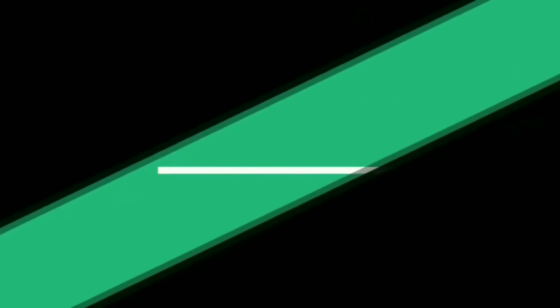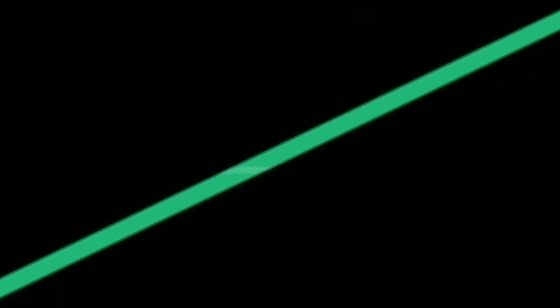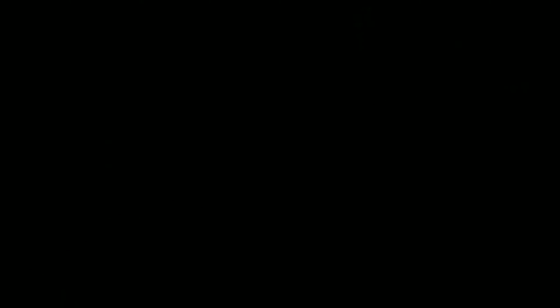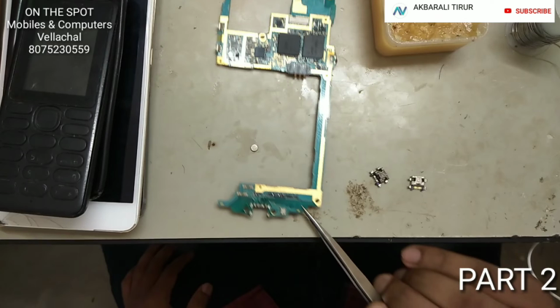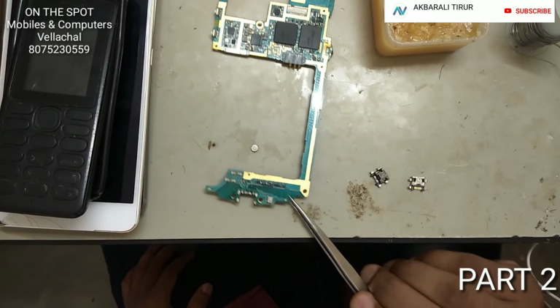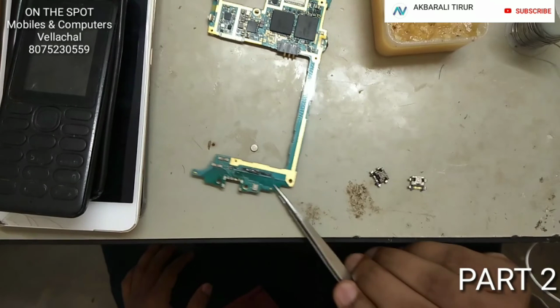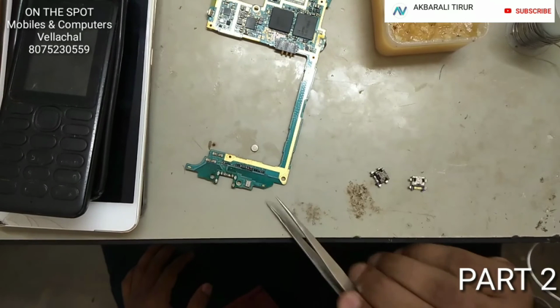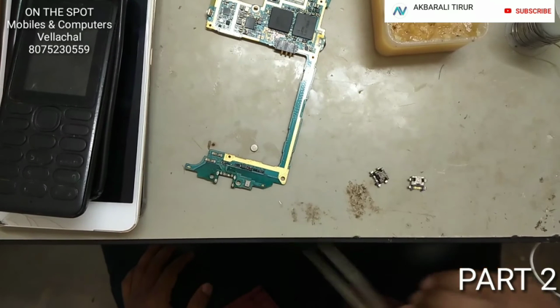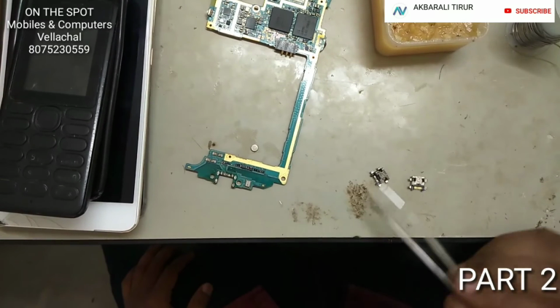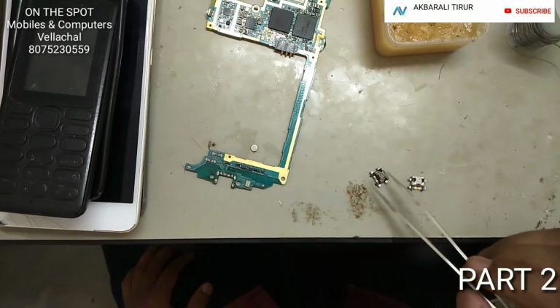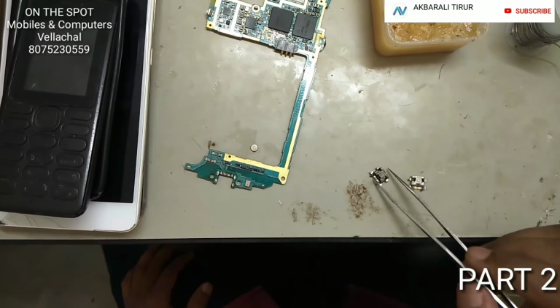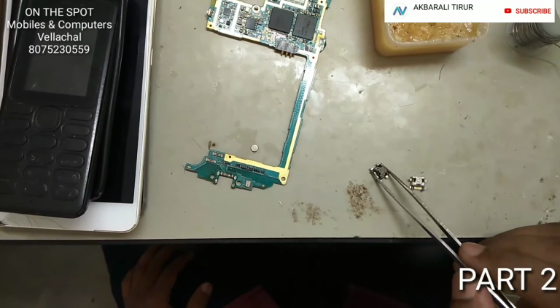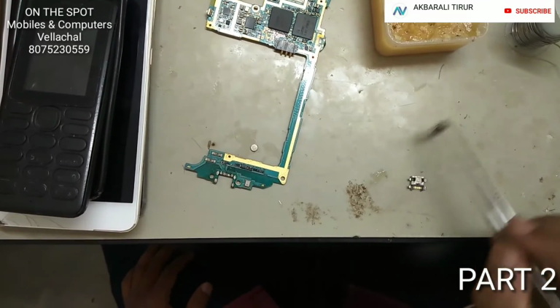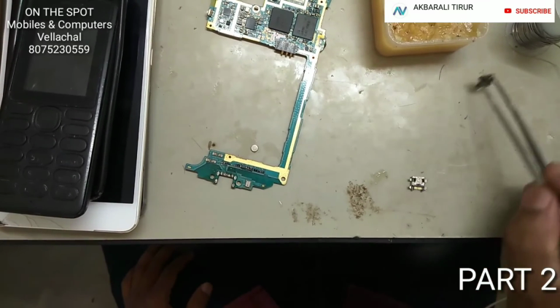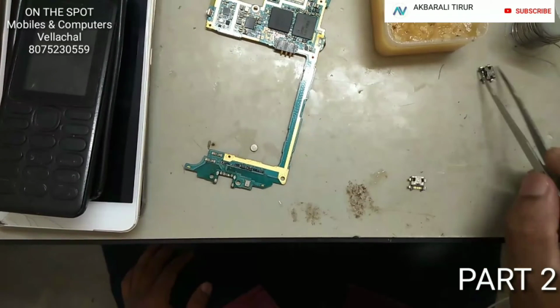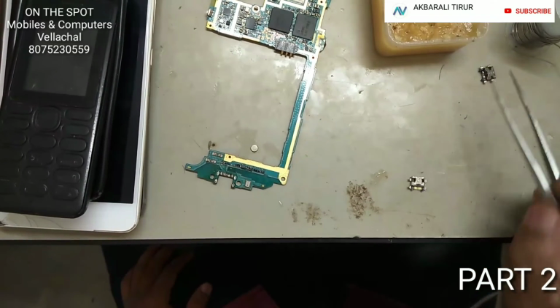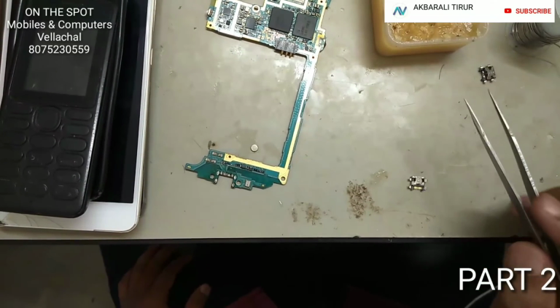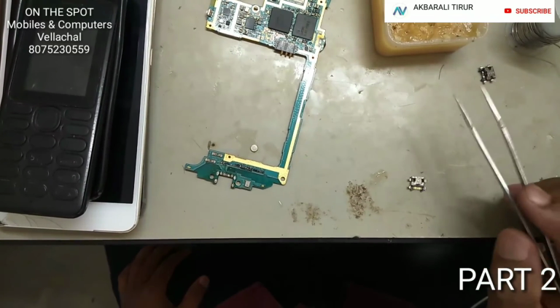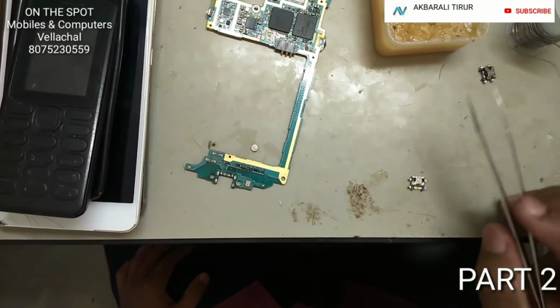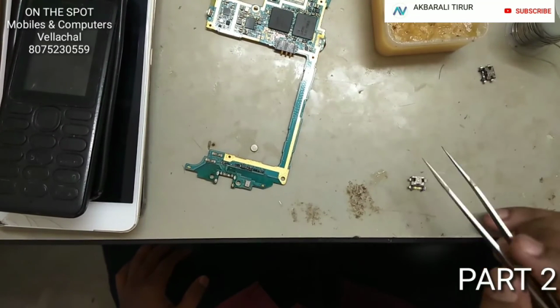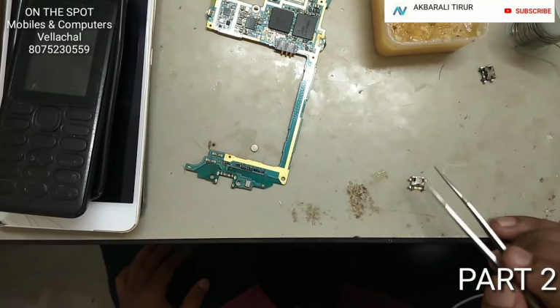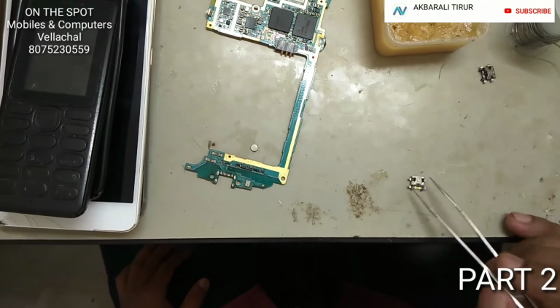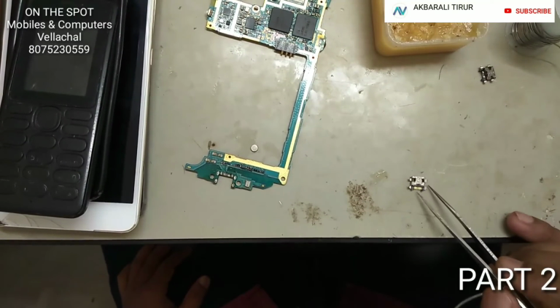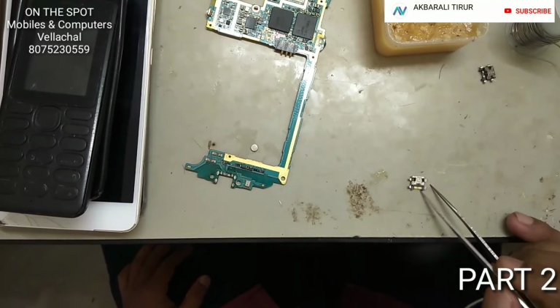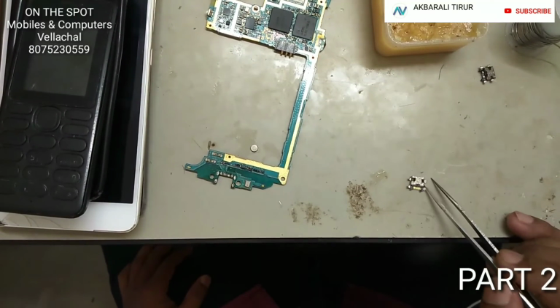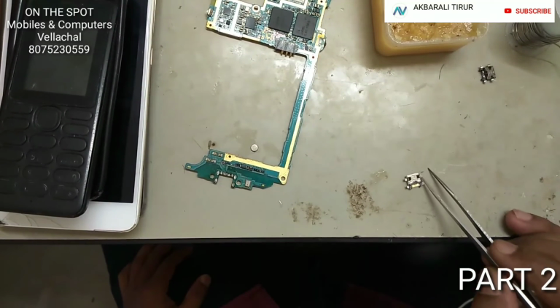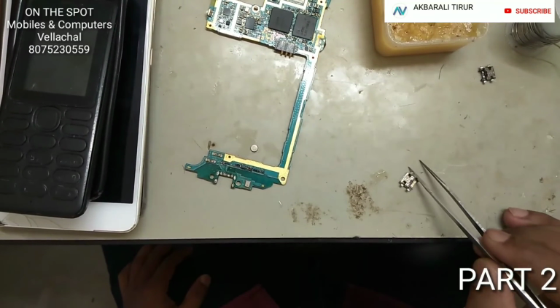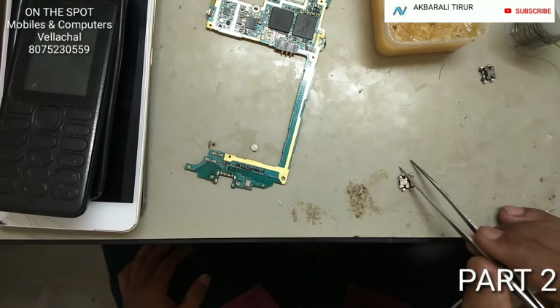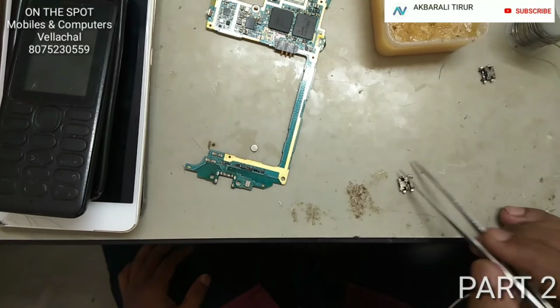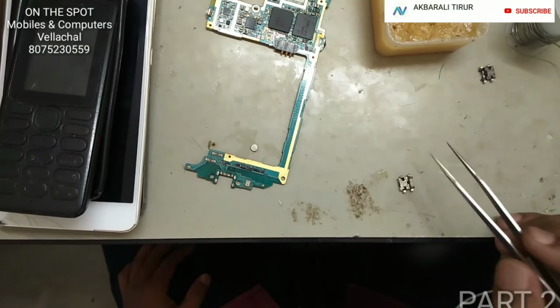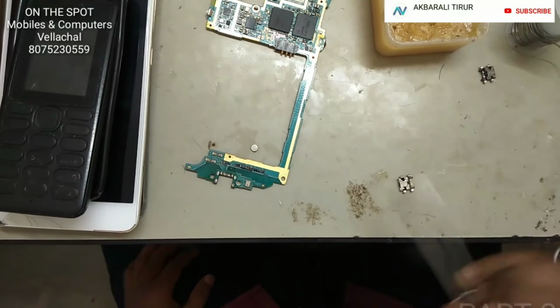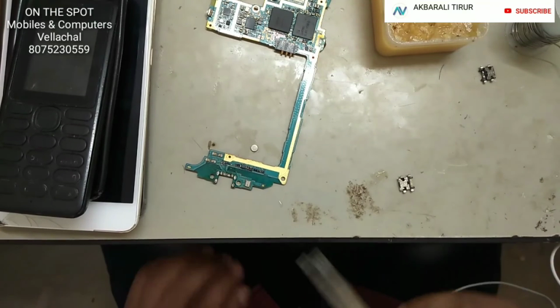Hello and welcome. I am going to add a new charging printer to the top.